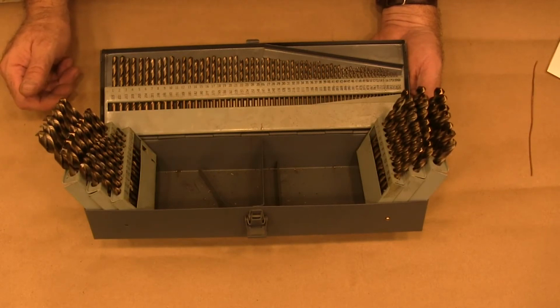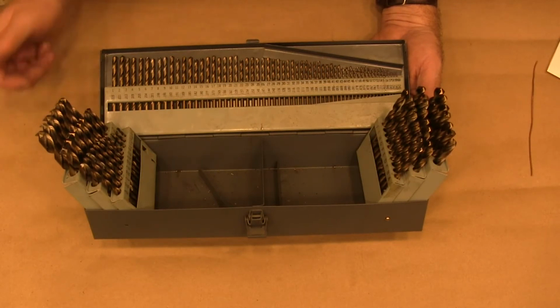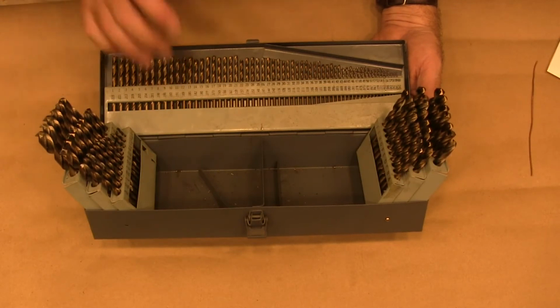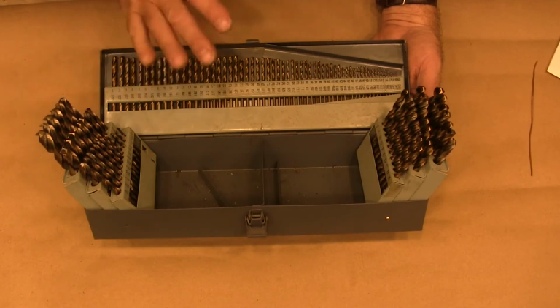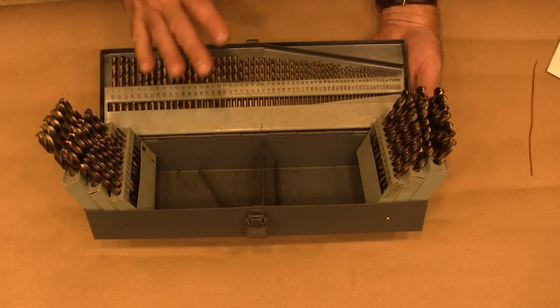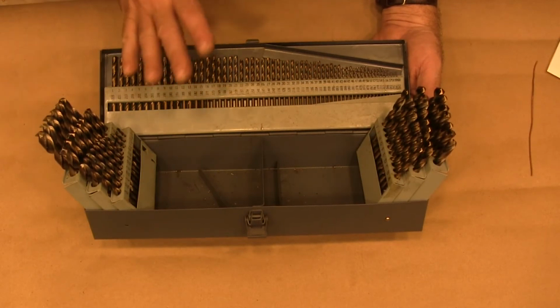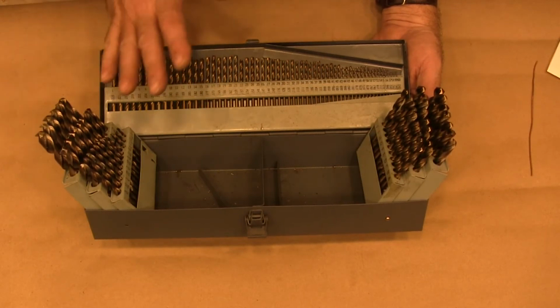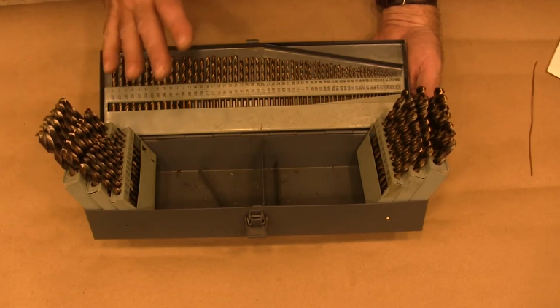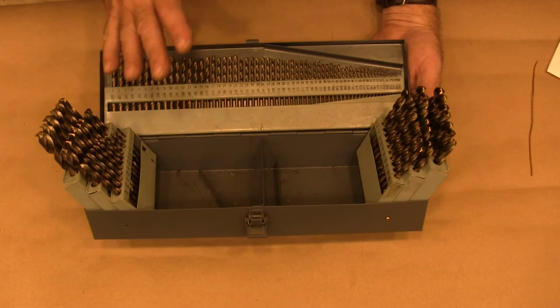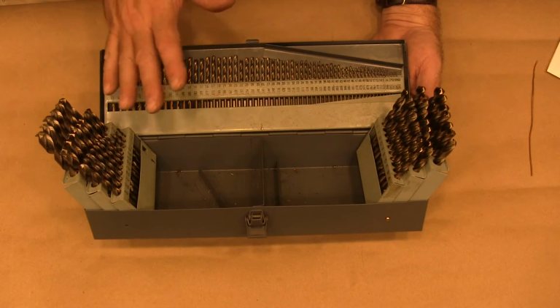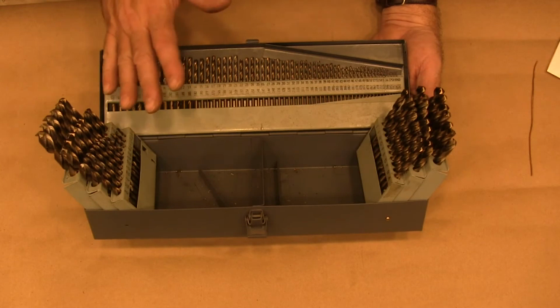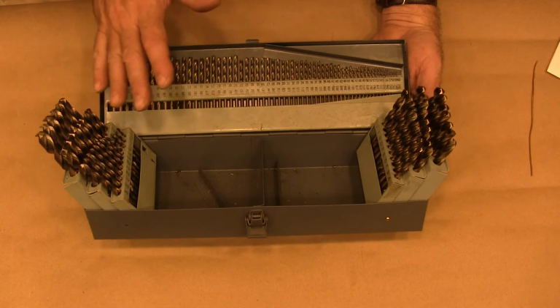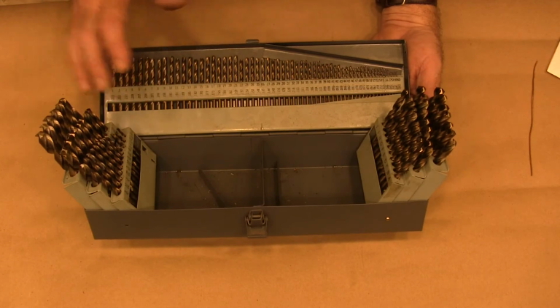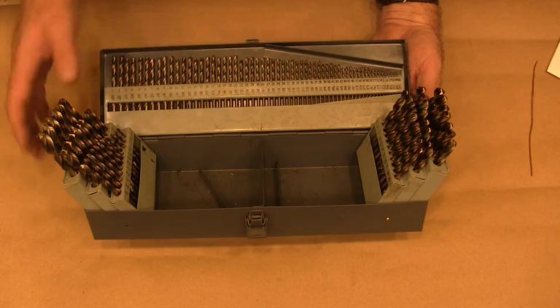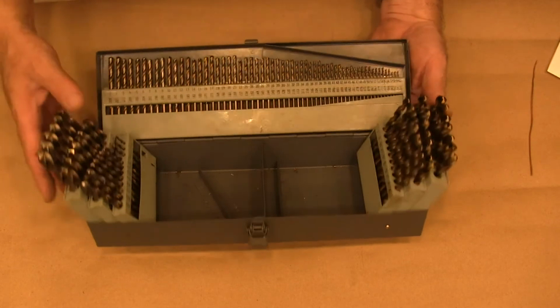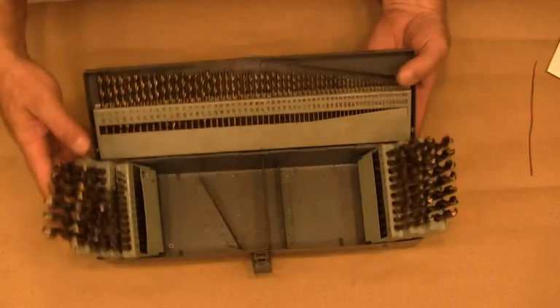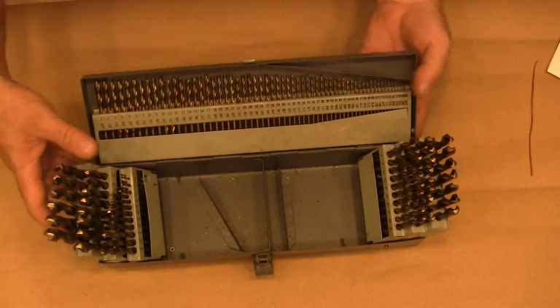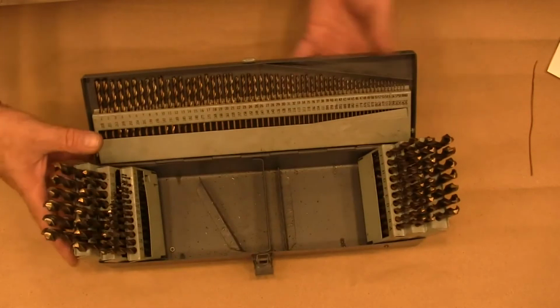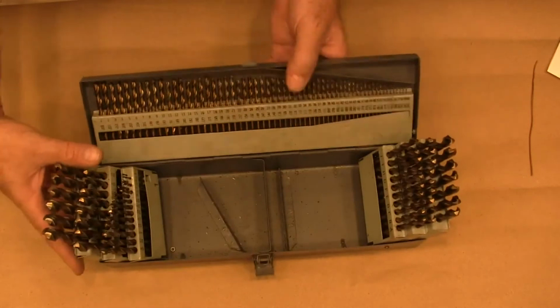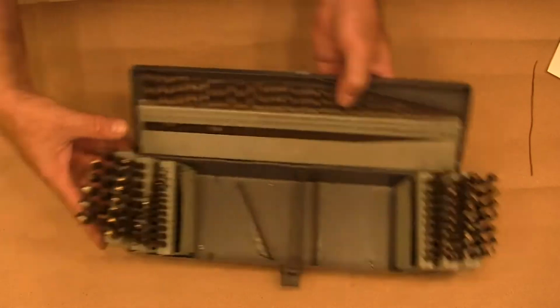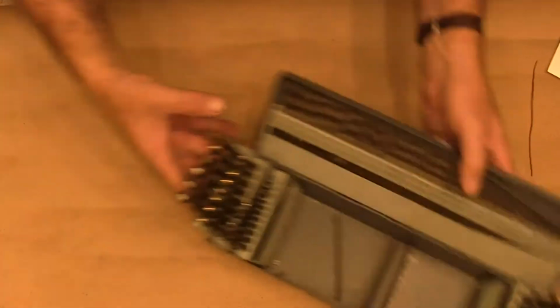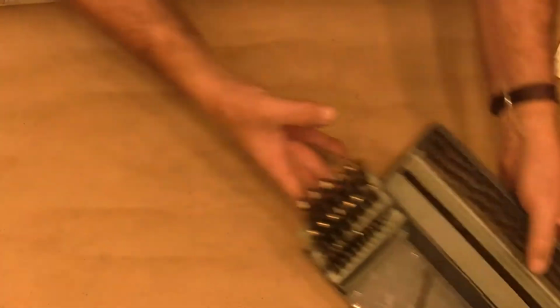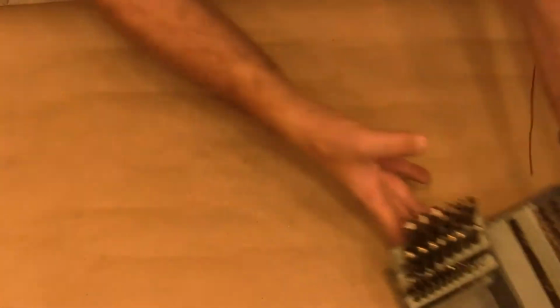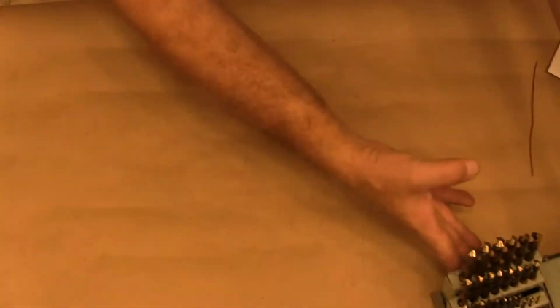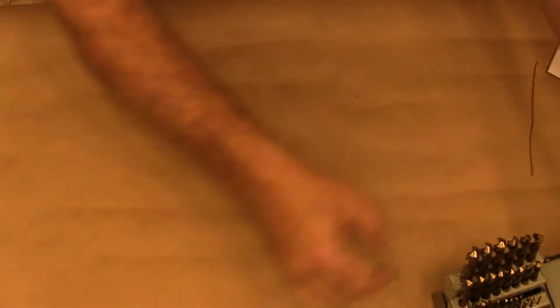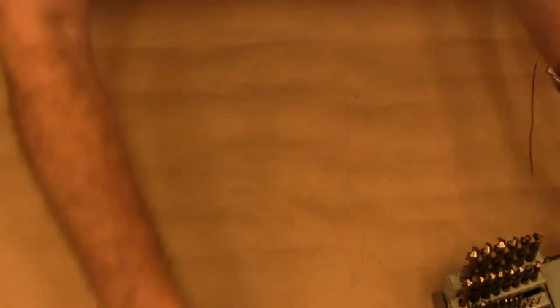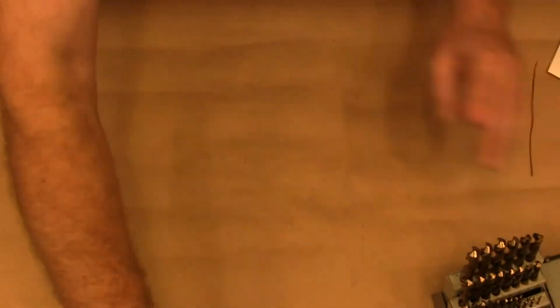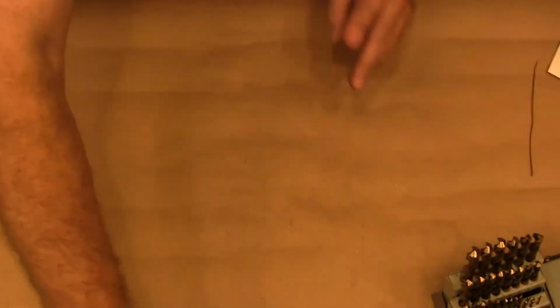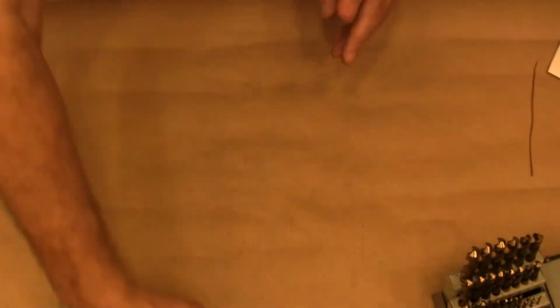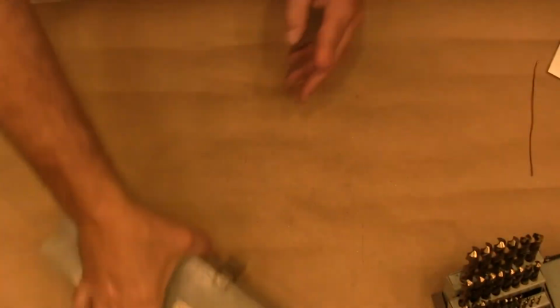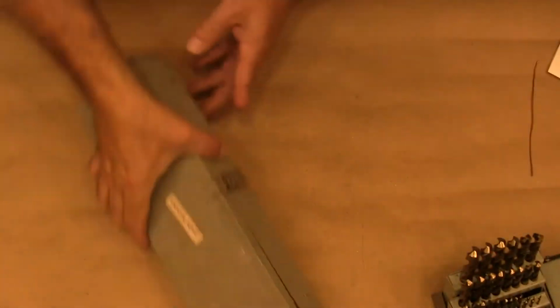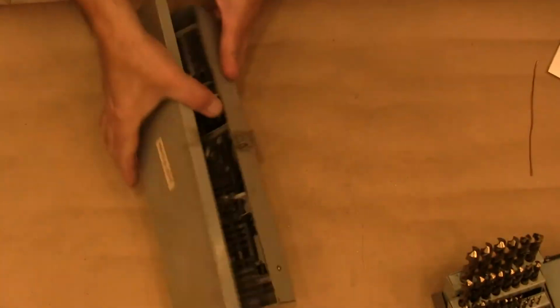Now these come from Harbor Freight. Let me show you this one — that's the cobalt set.